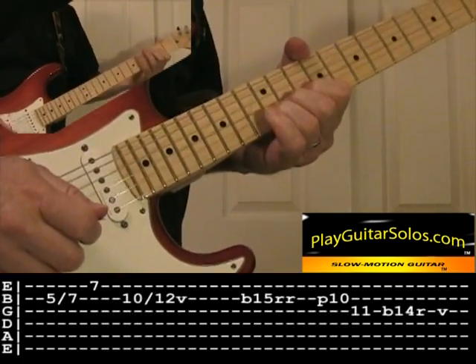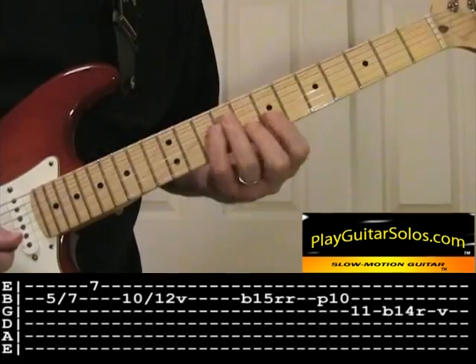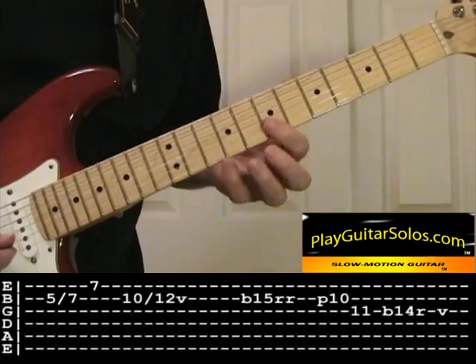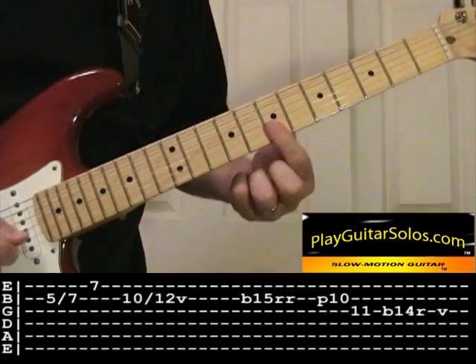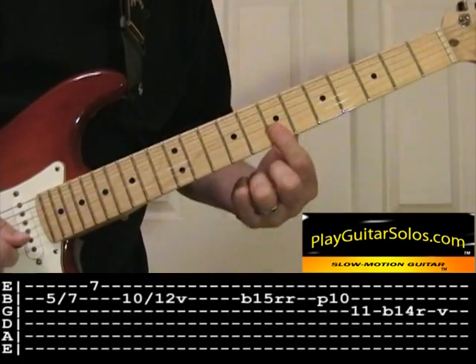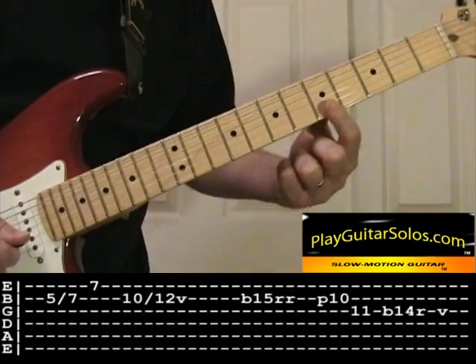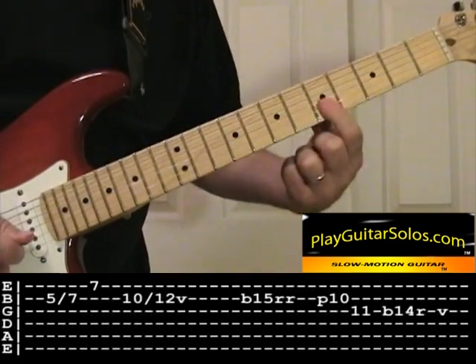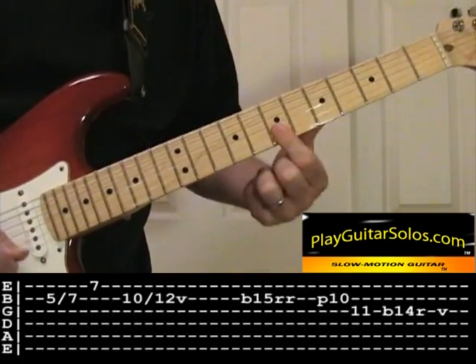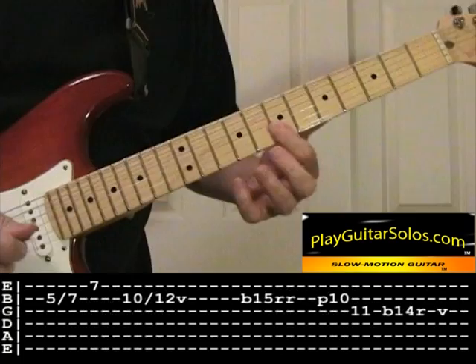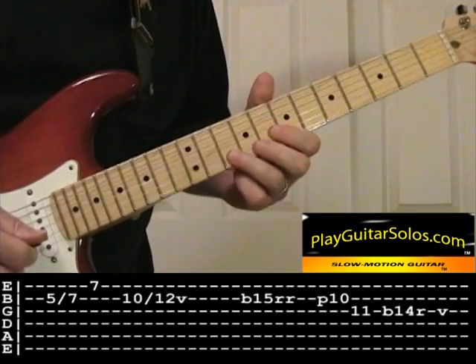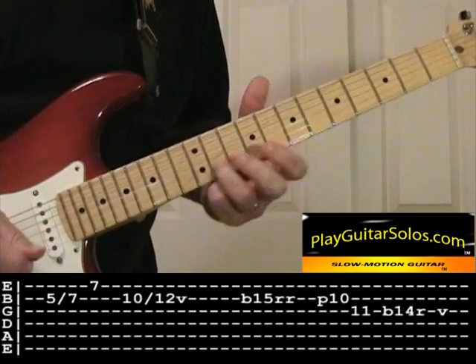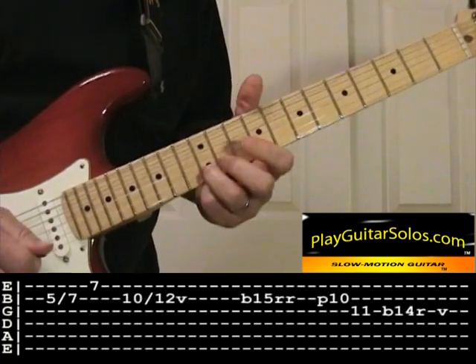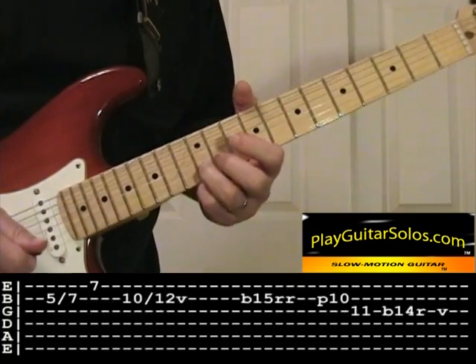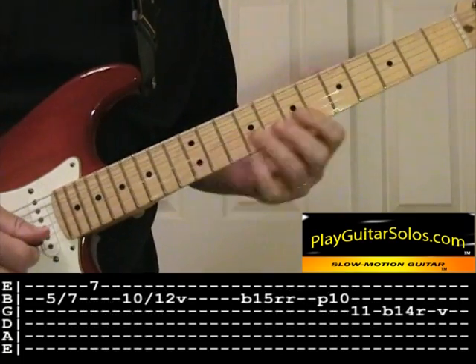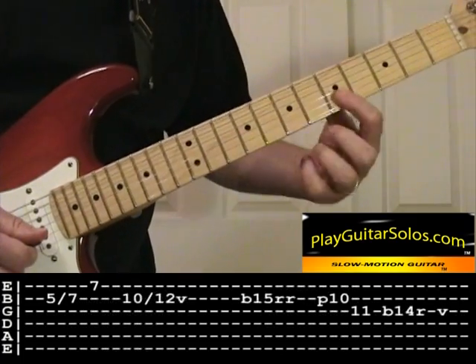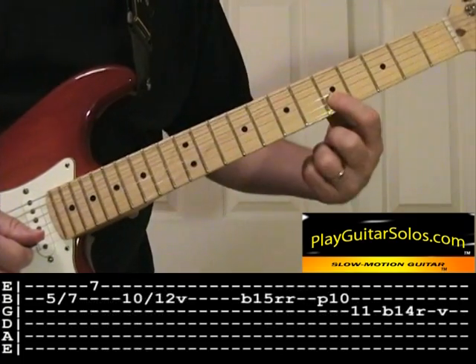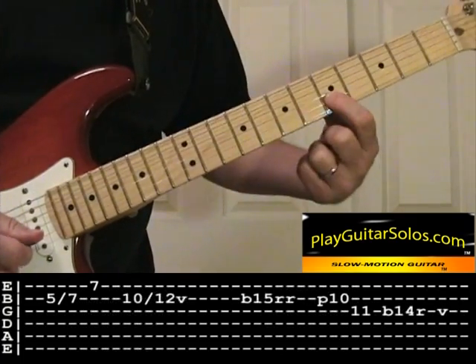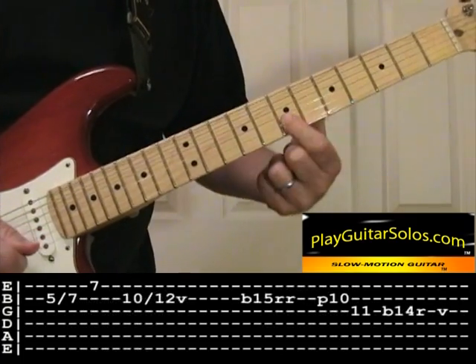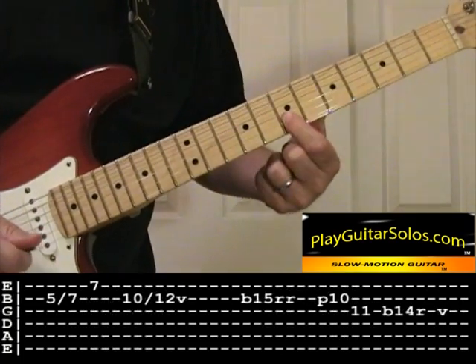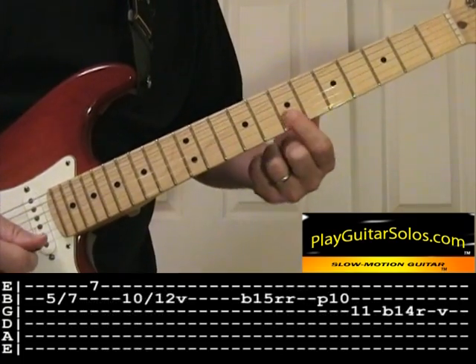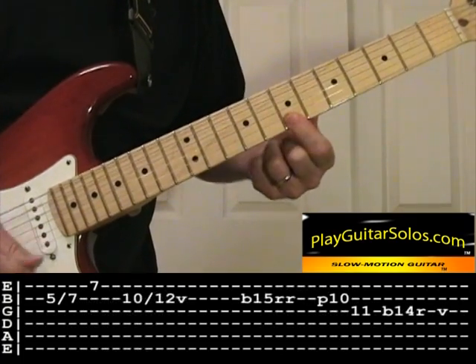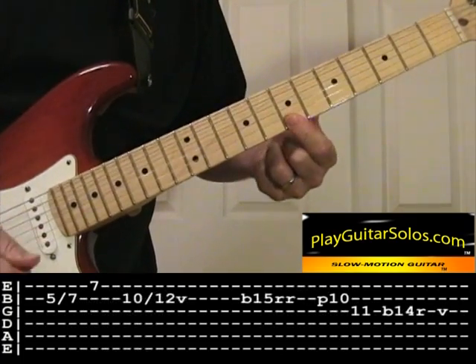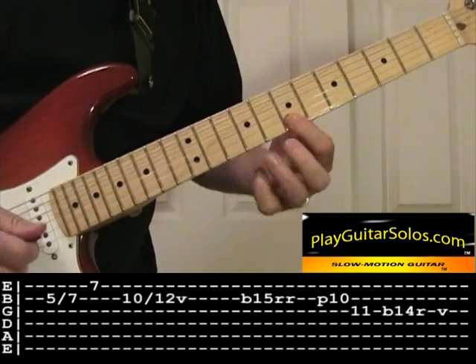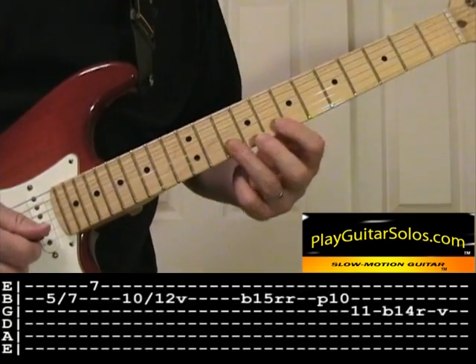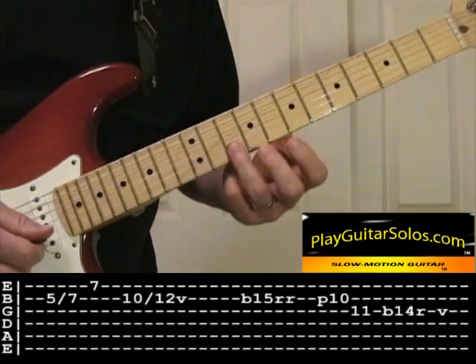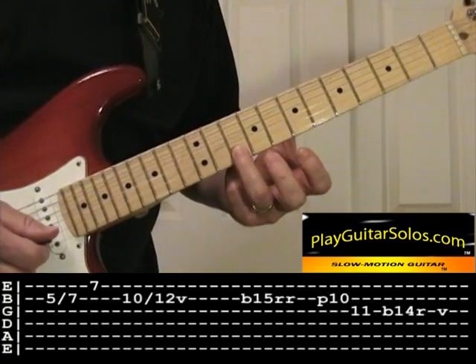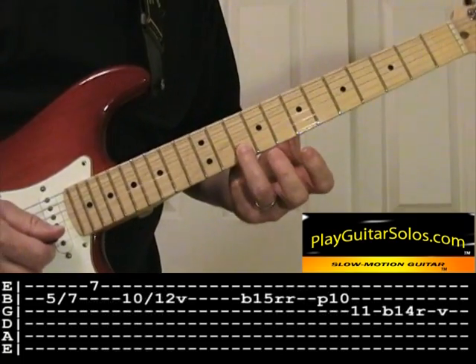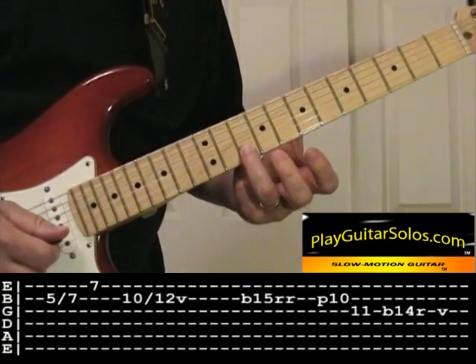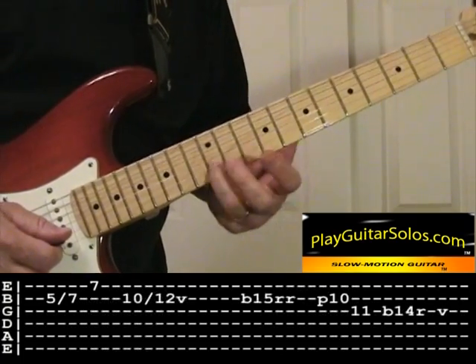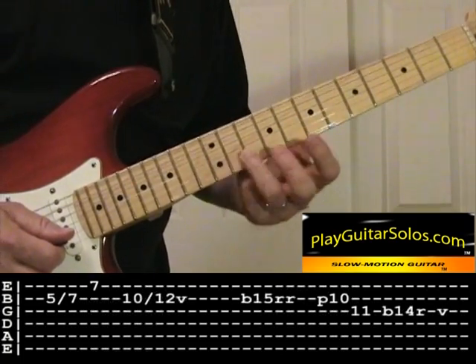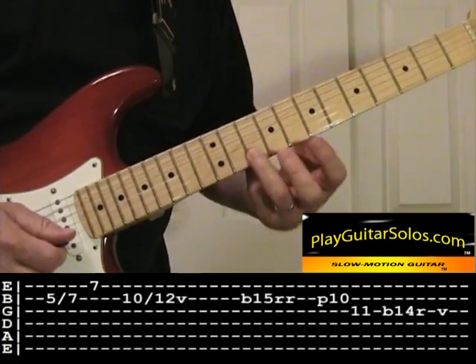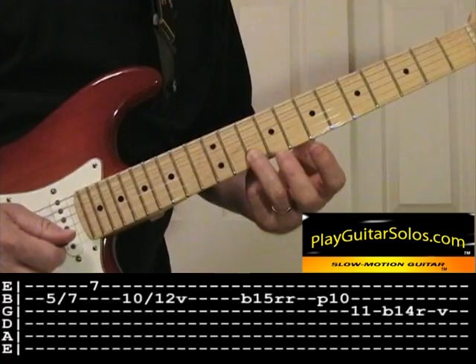Right from the B bar chord, so you can slide into that F sharp, hit the B, and then you're going to slide that A up to a B here.